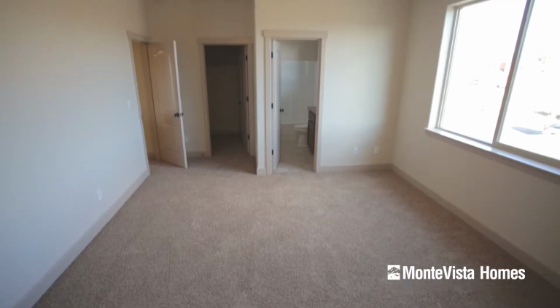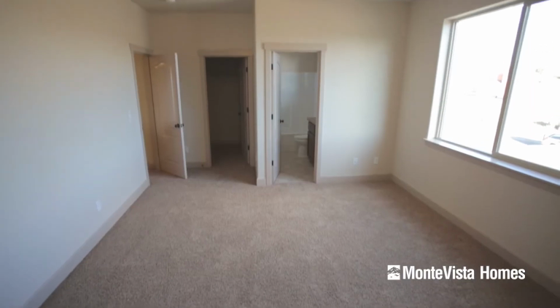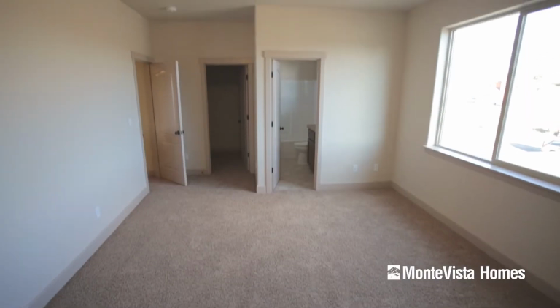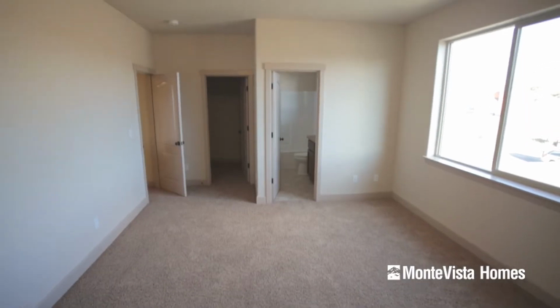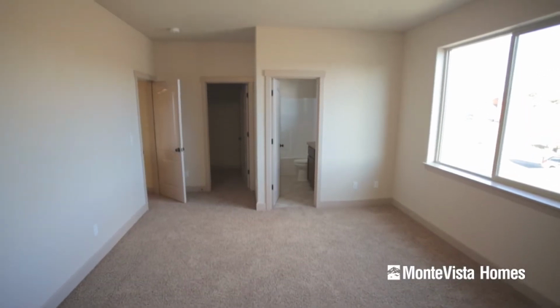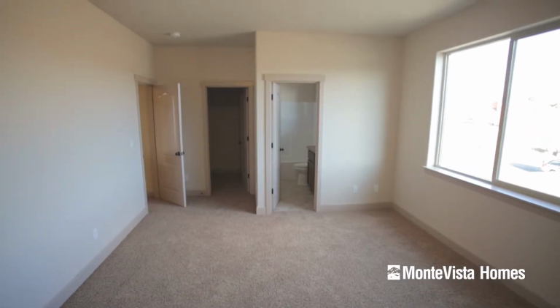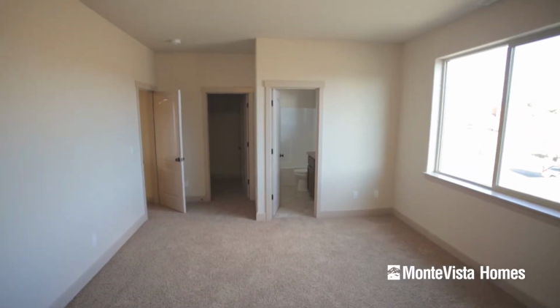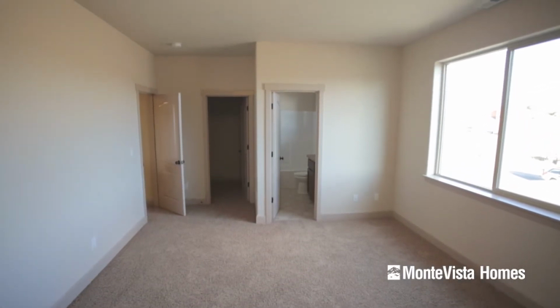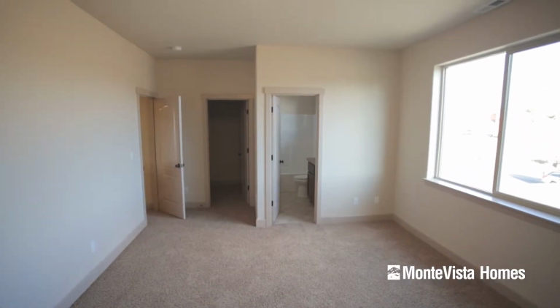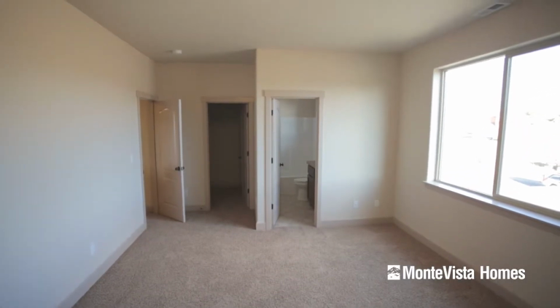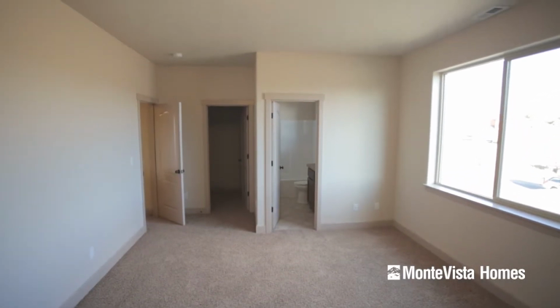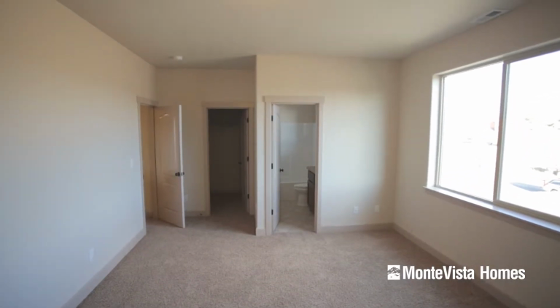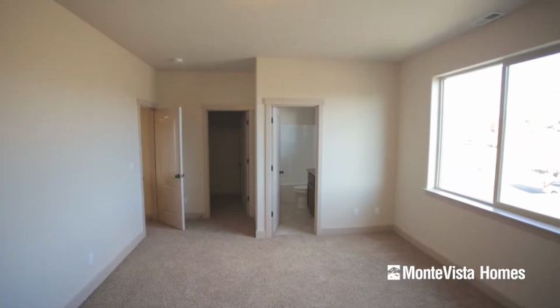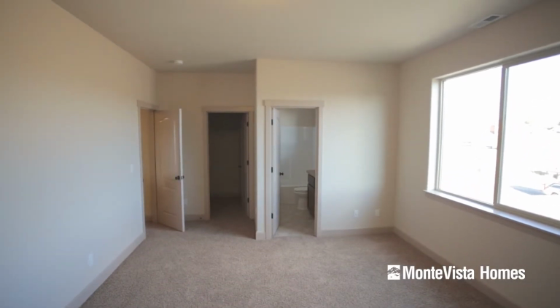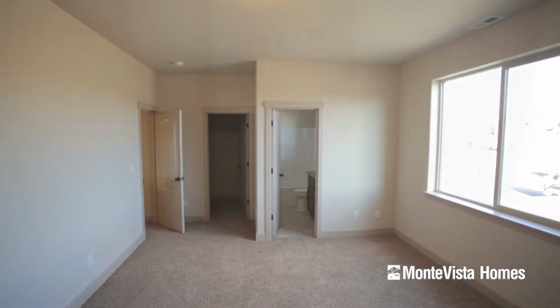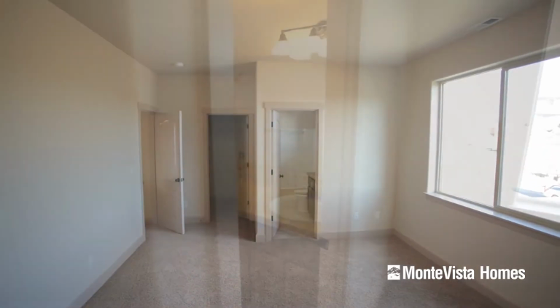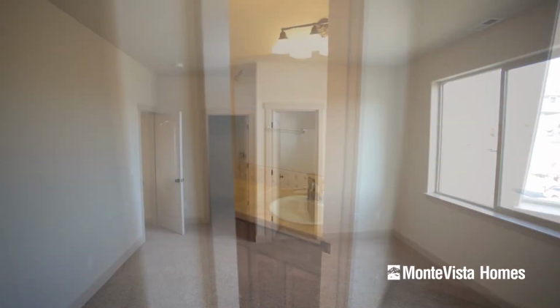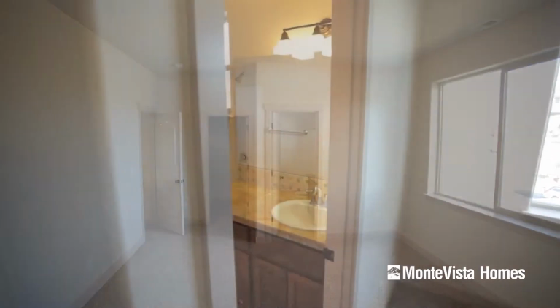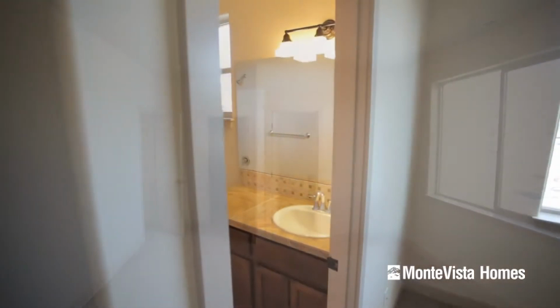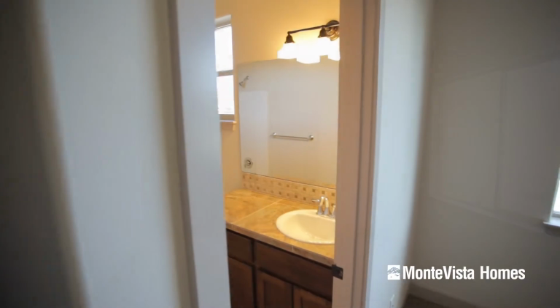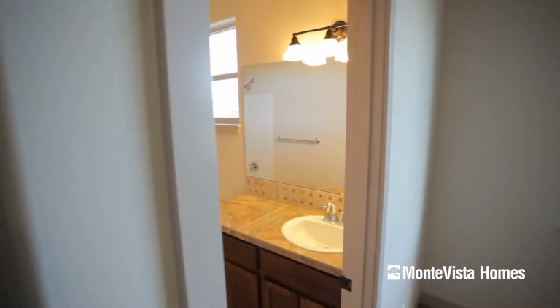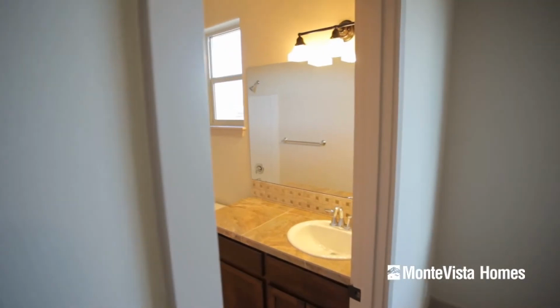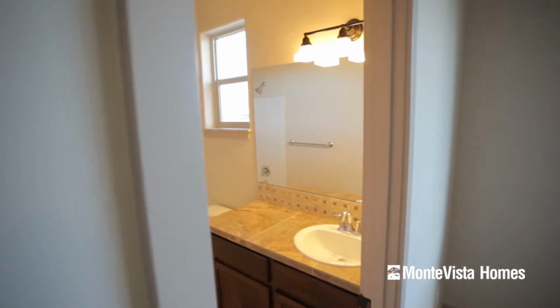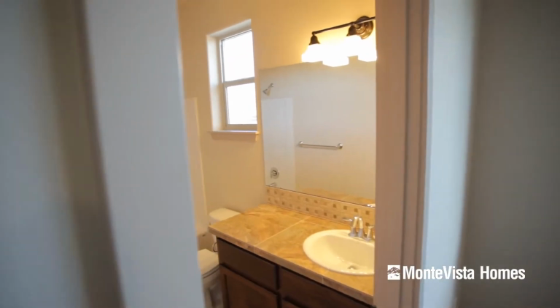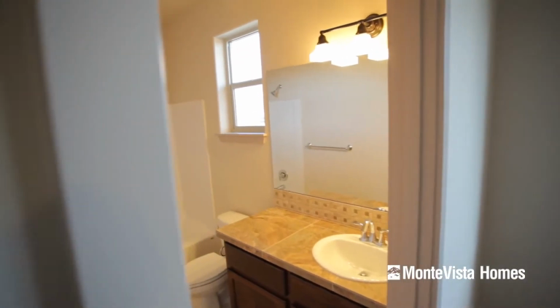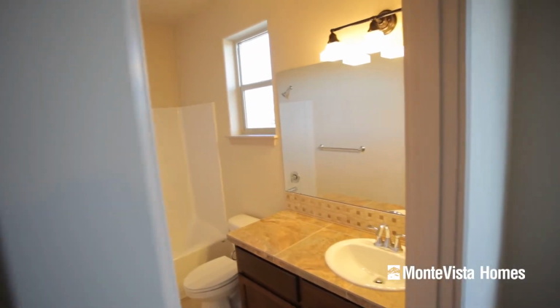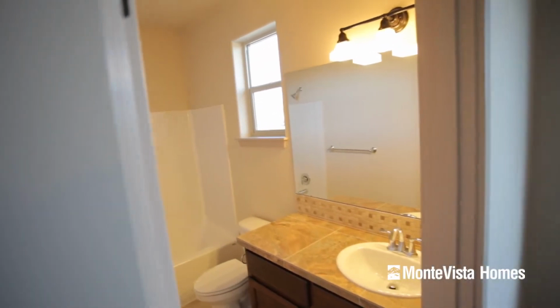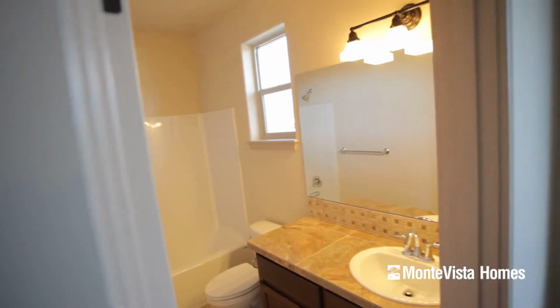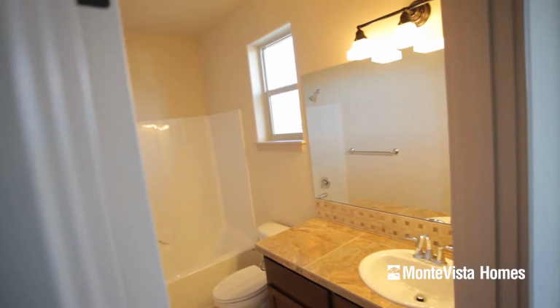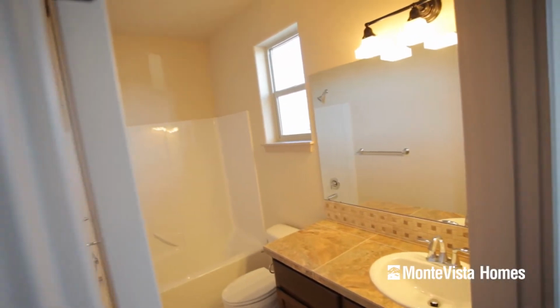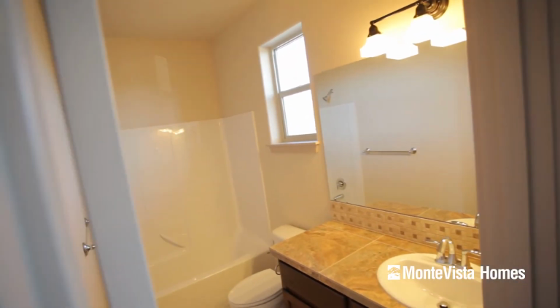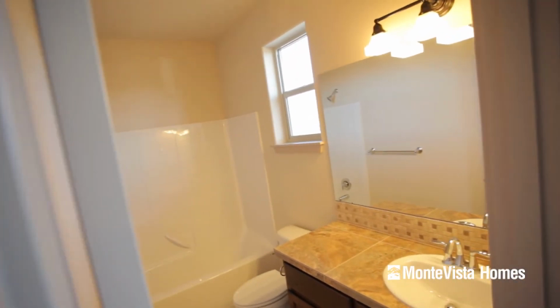The guest bedroom is quite large. With its own bathroom, your guests will feel like they're staying in a five-star hotel.